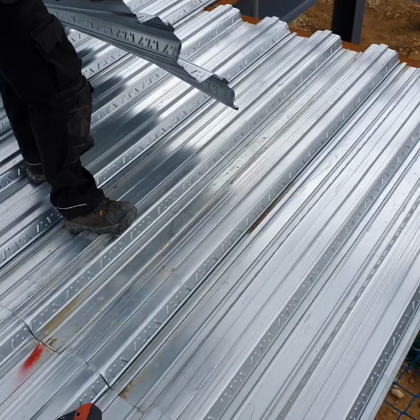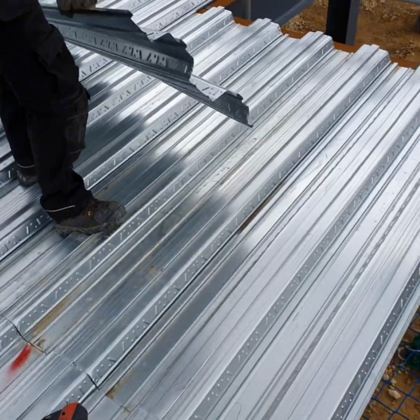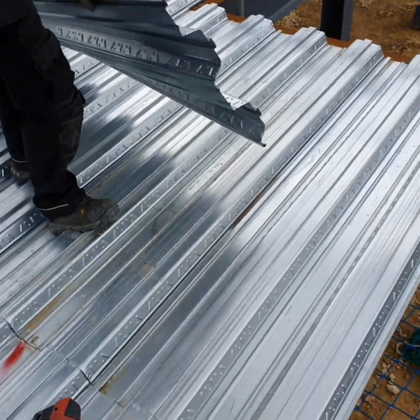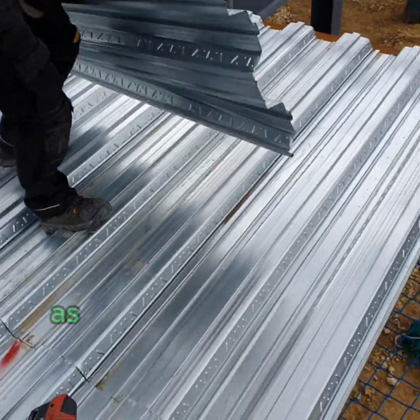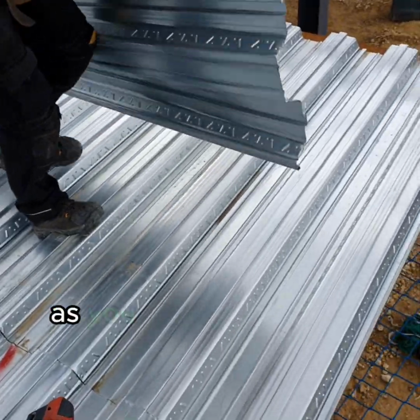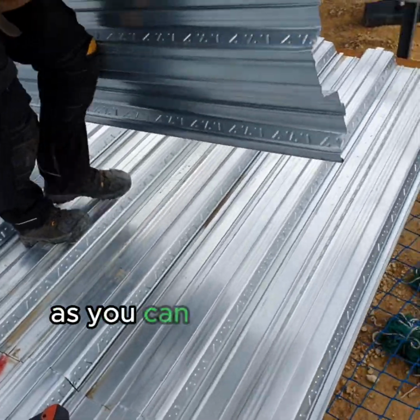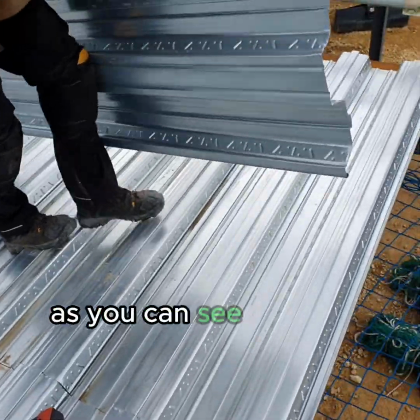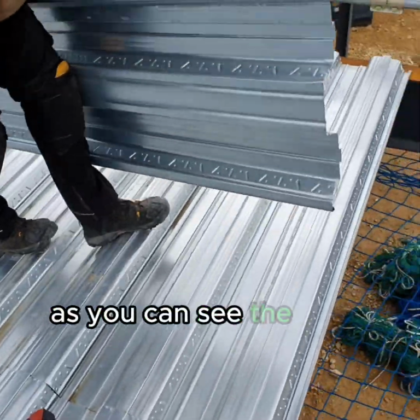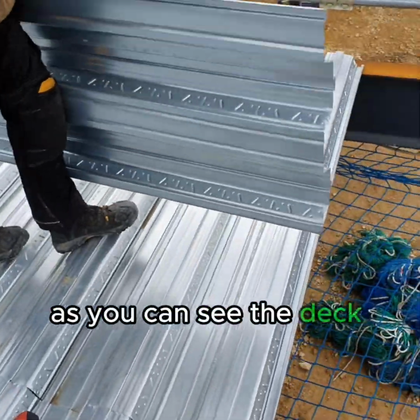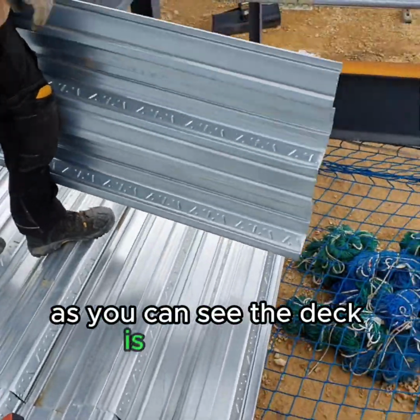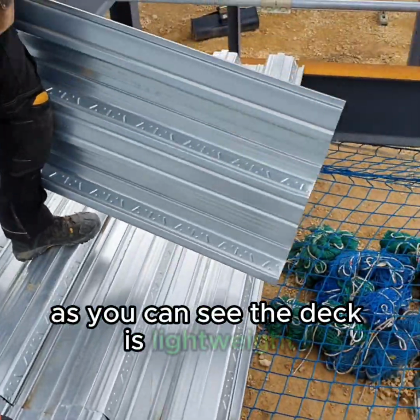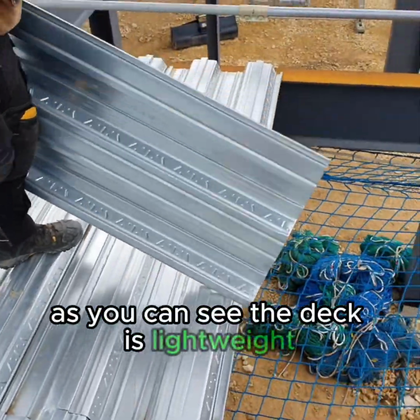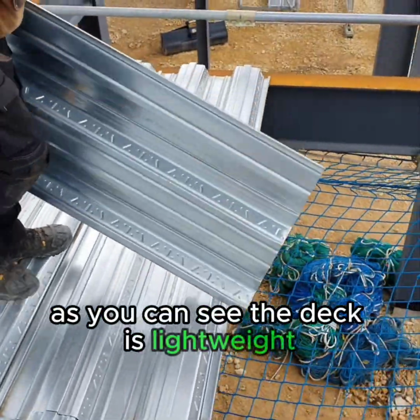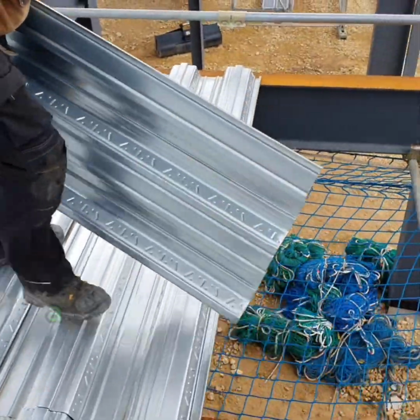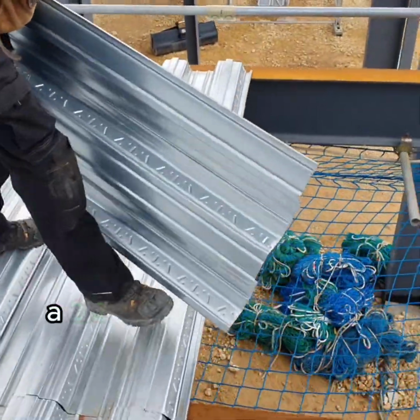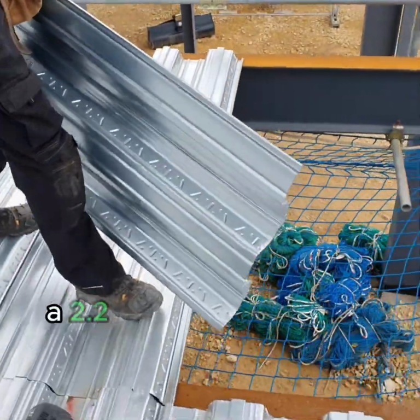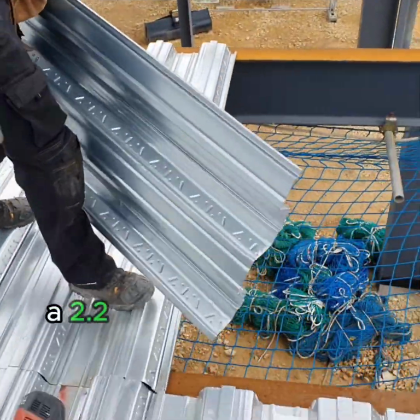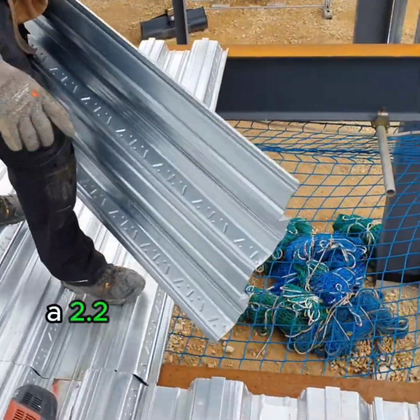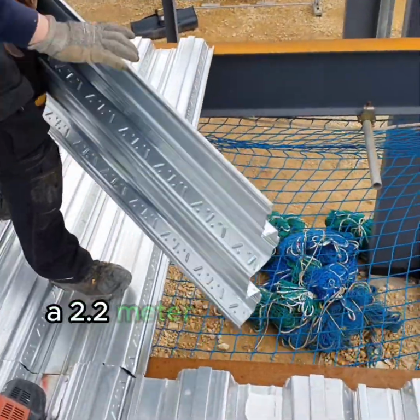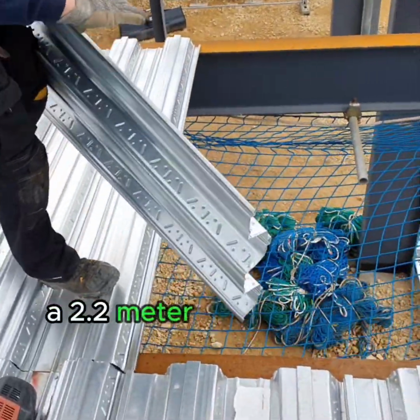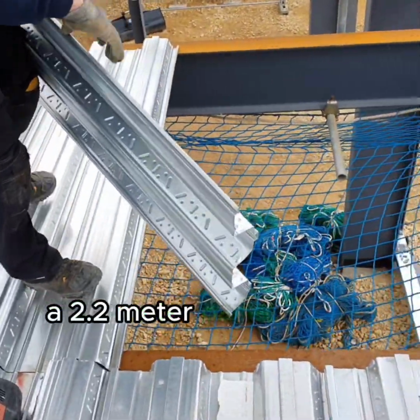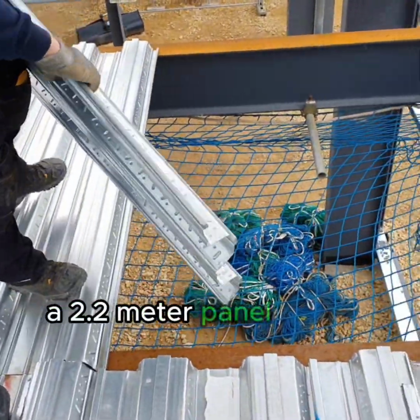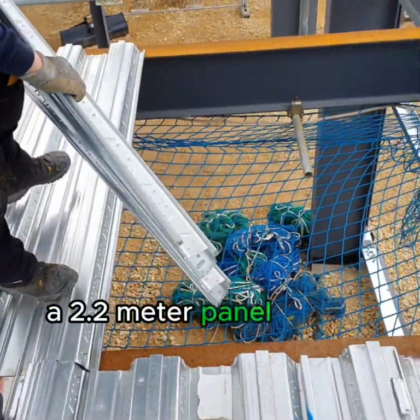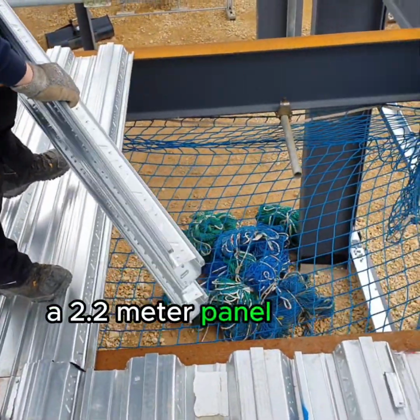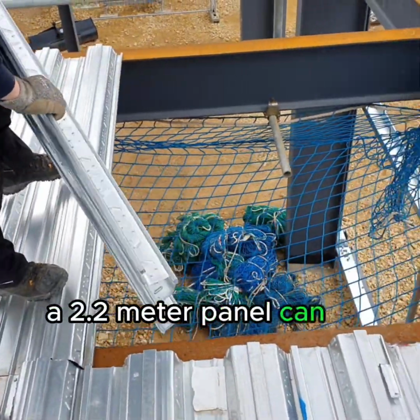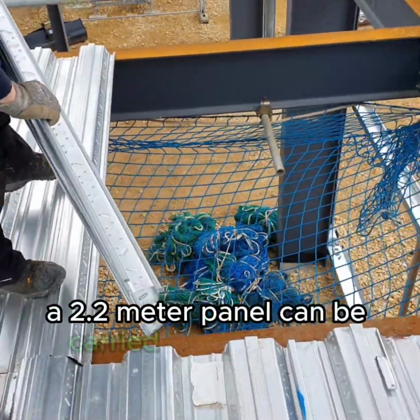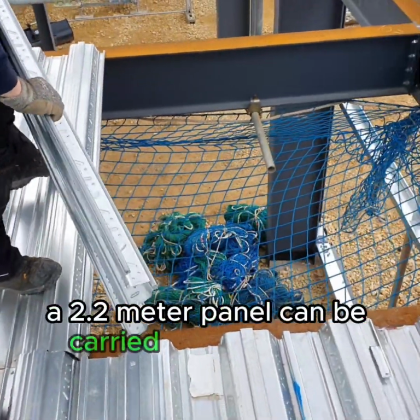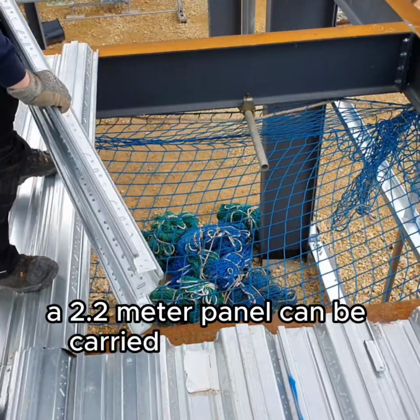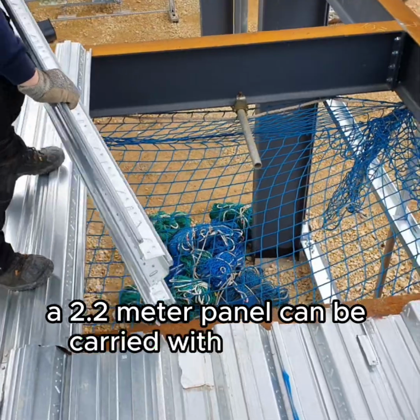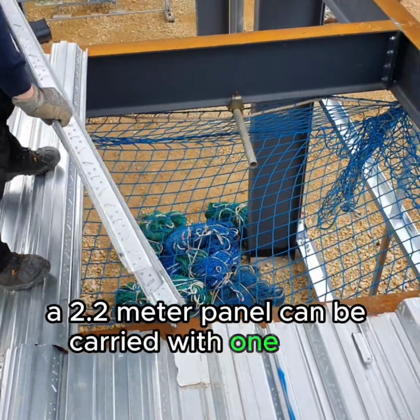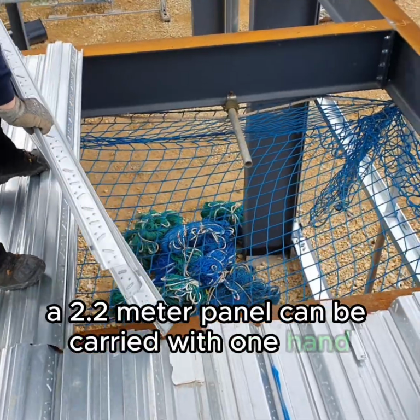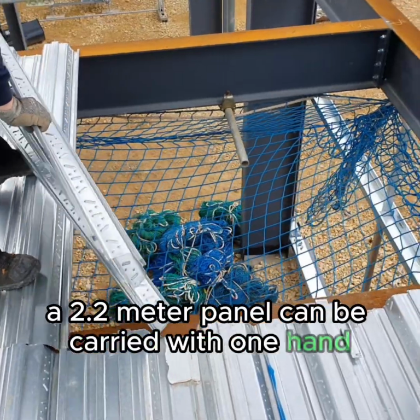As you can see, the deck is lightweight. A 2.2m panel can be carried with one hand.